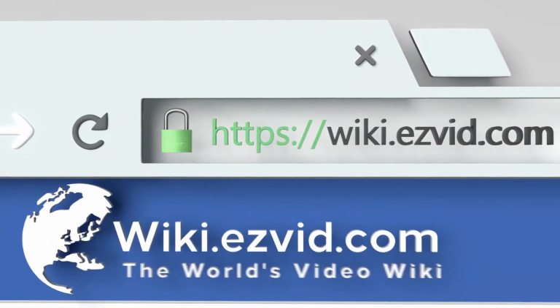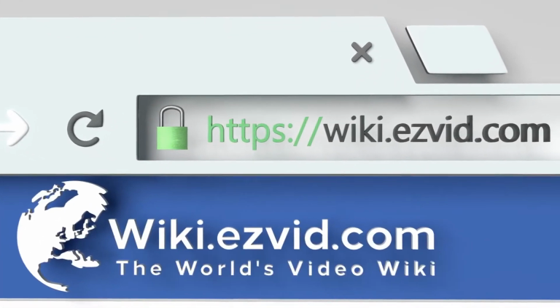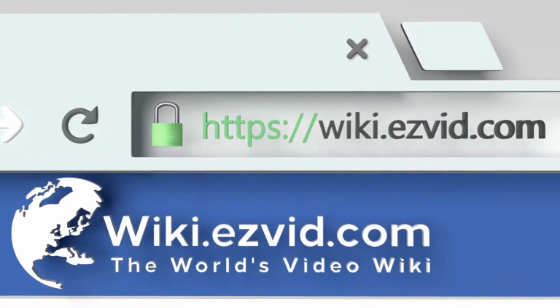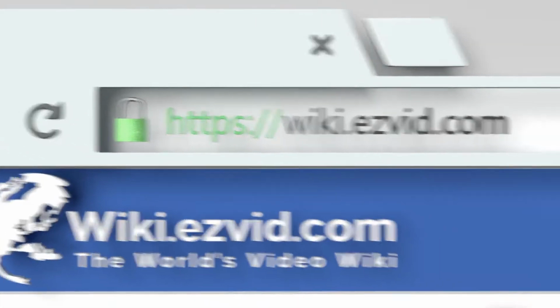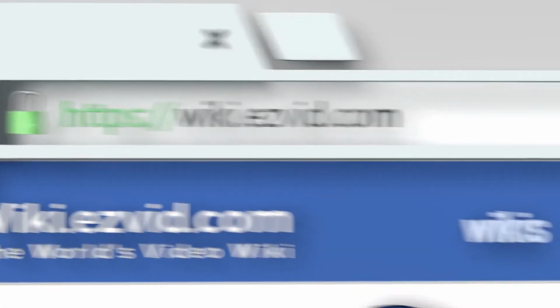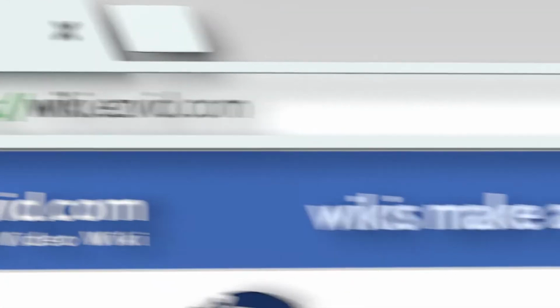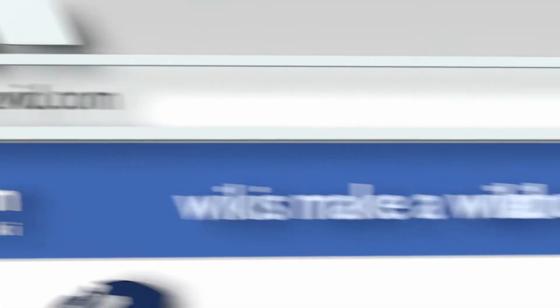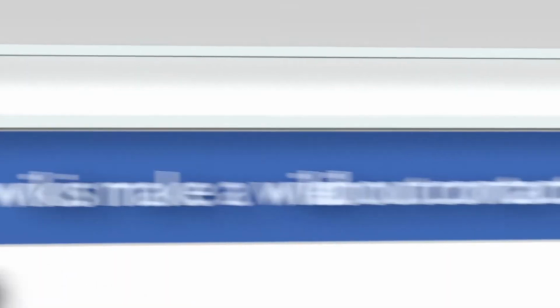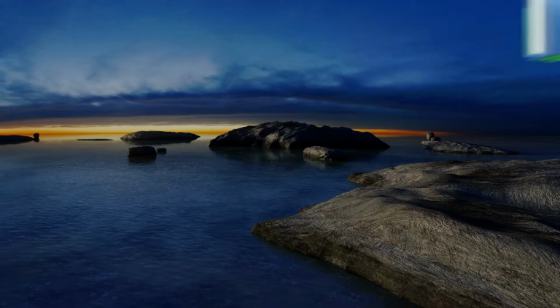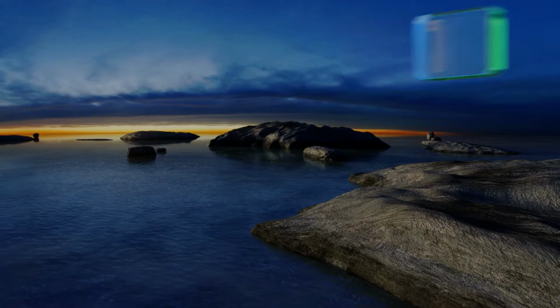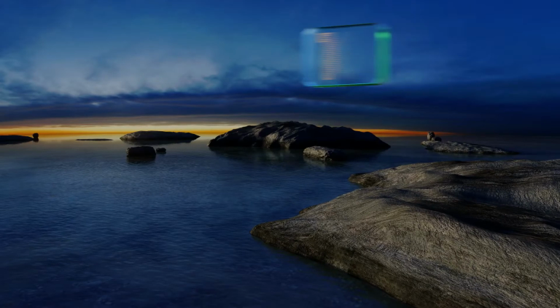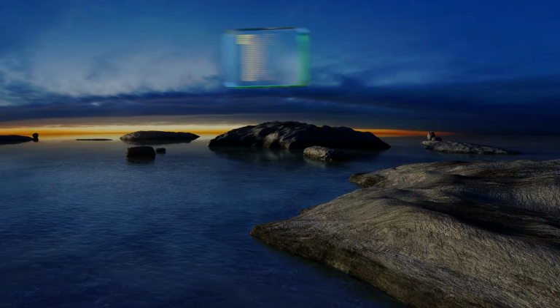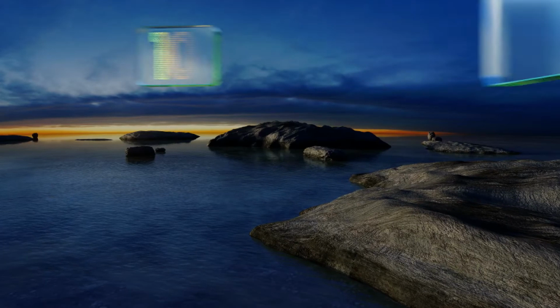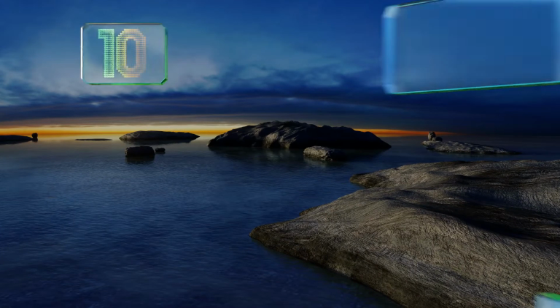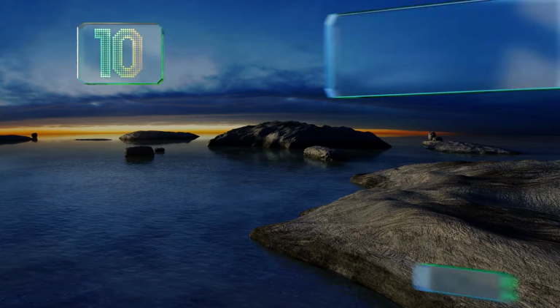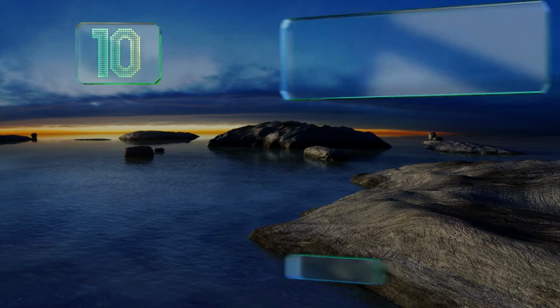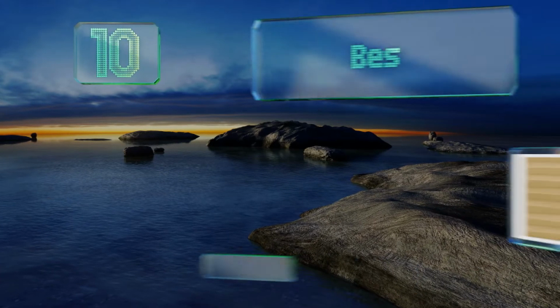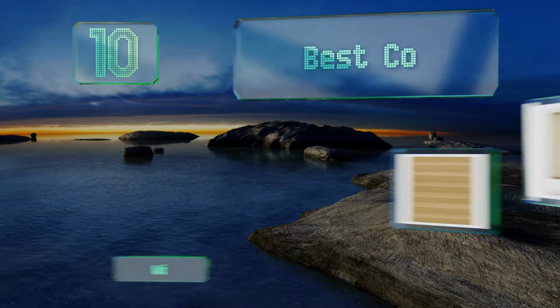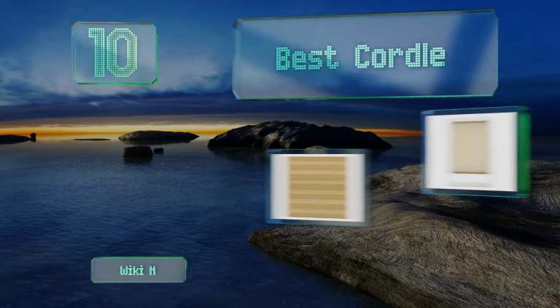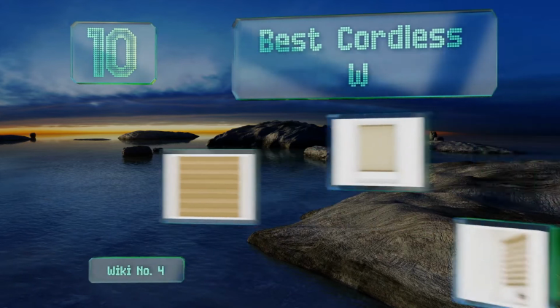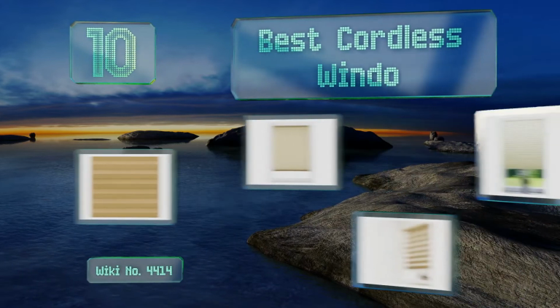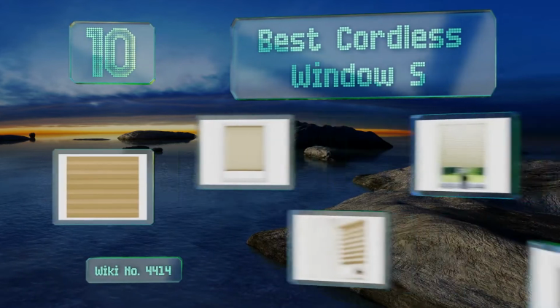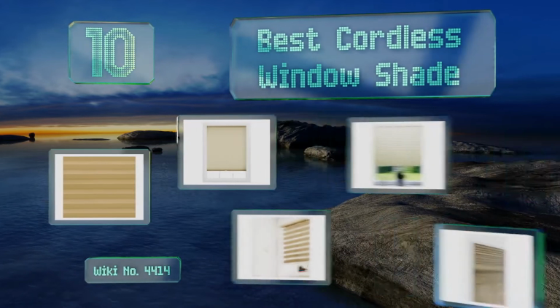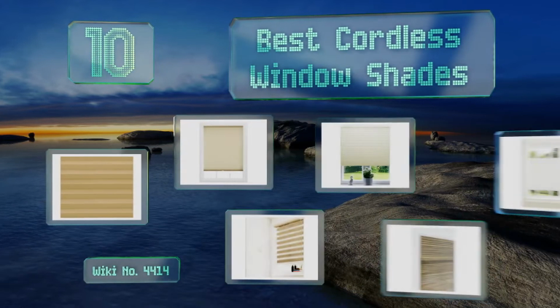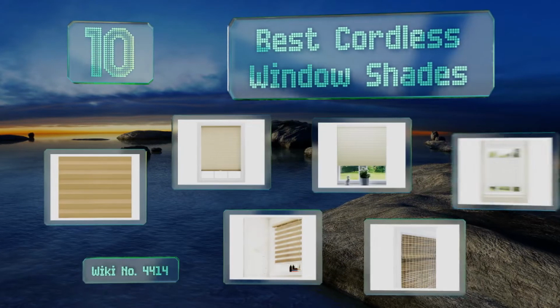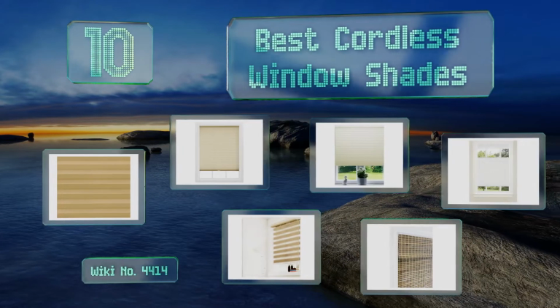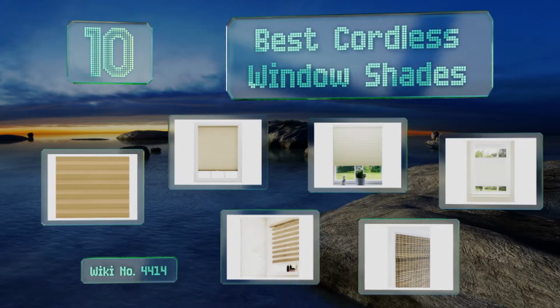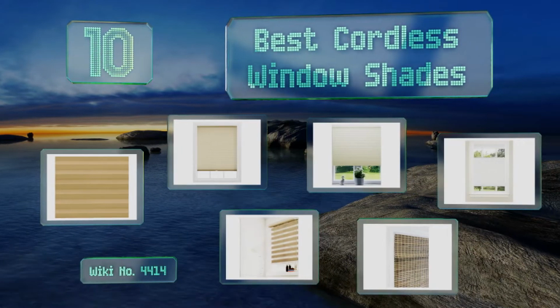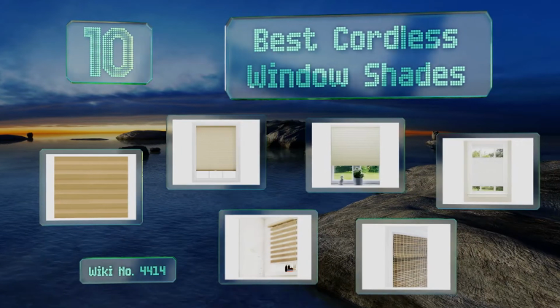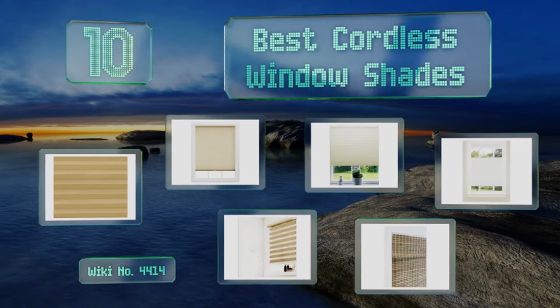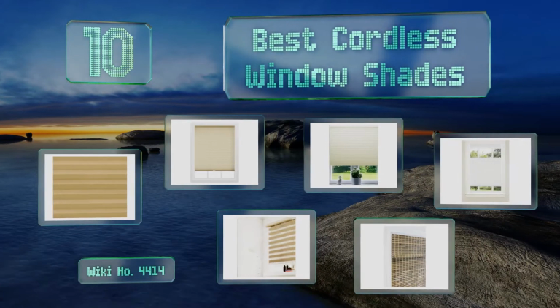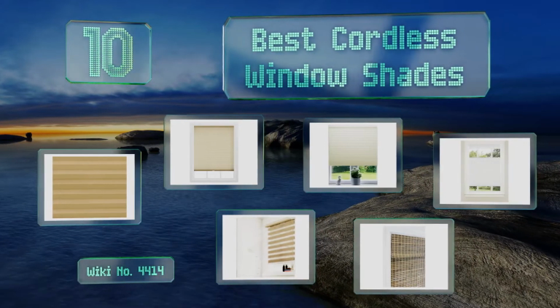EasyVid presents the 10 best cordless window shades. Let's get started with the list.